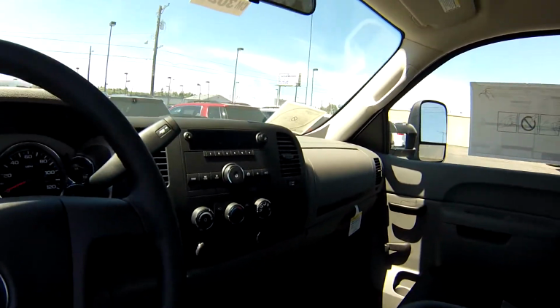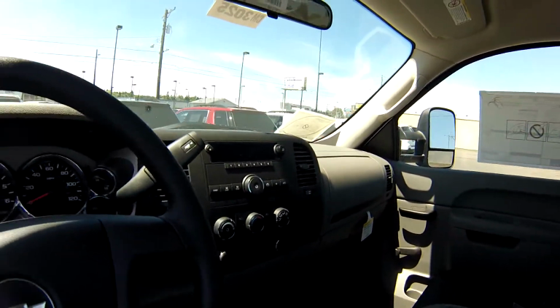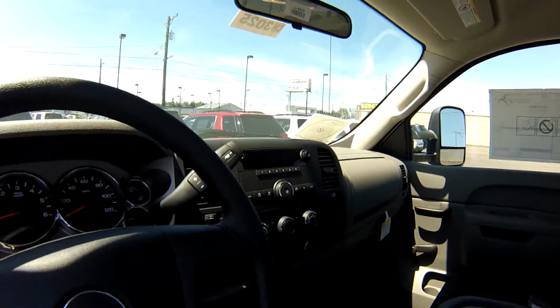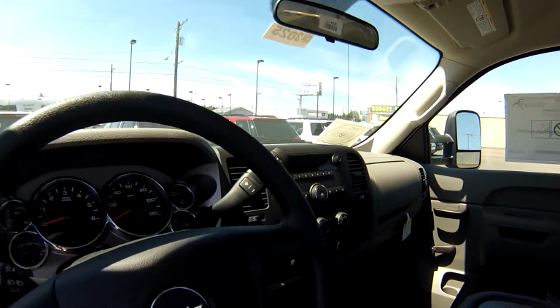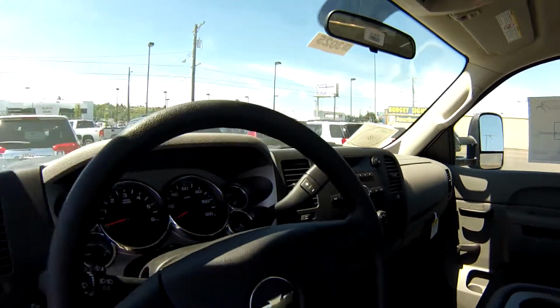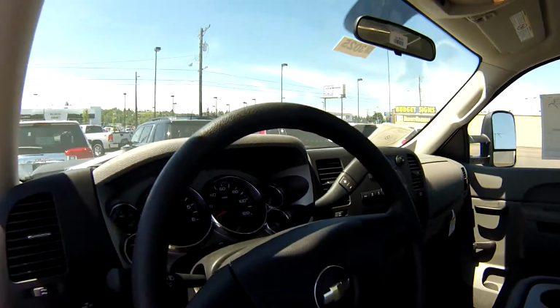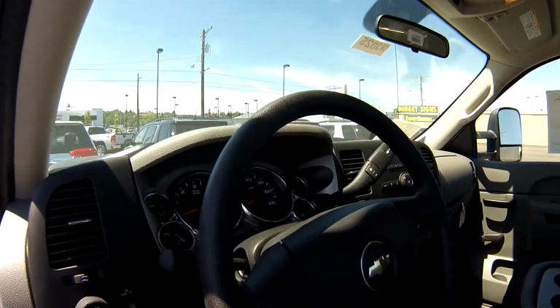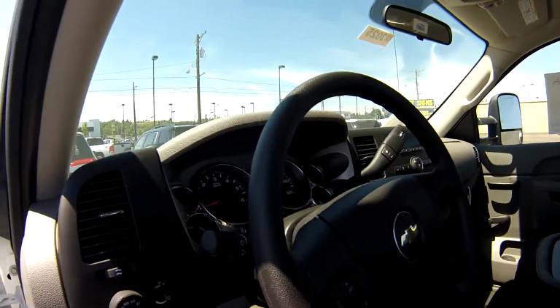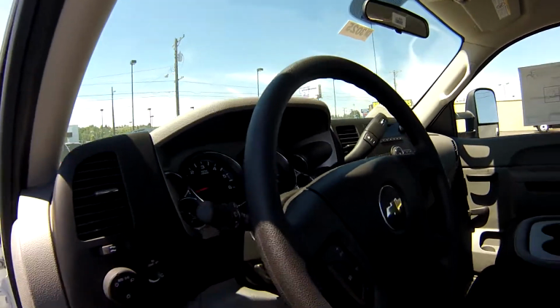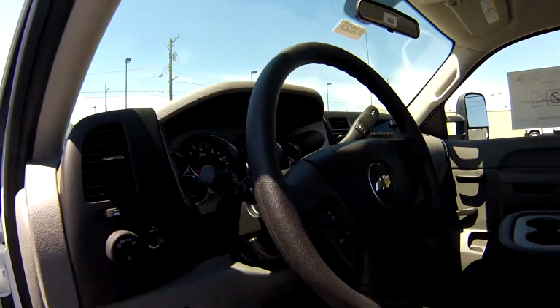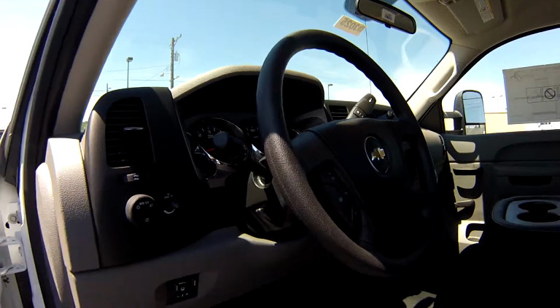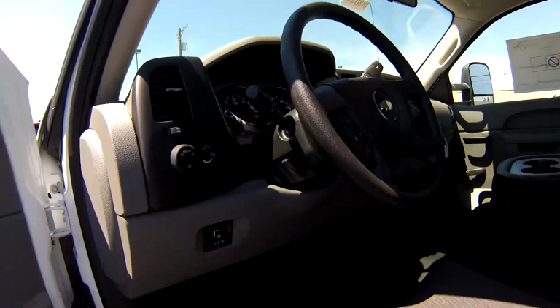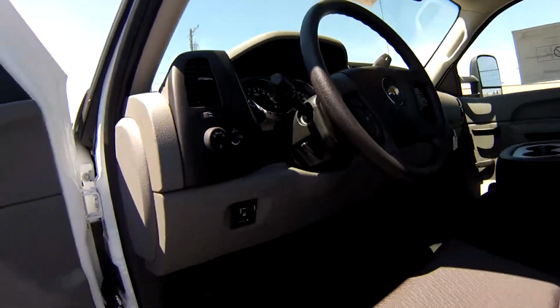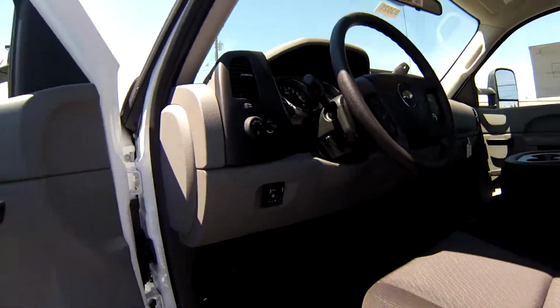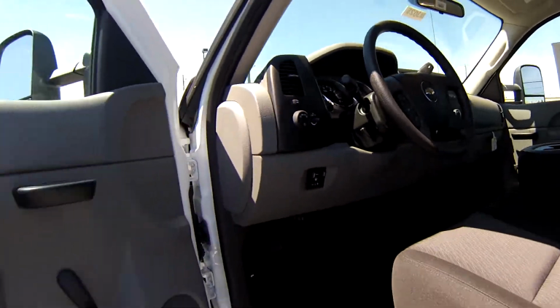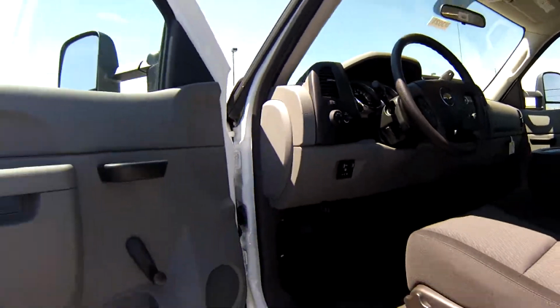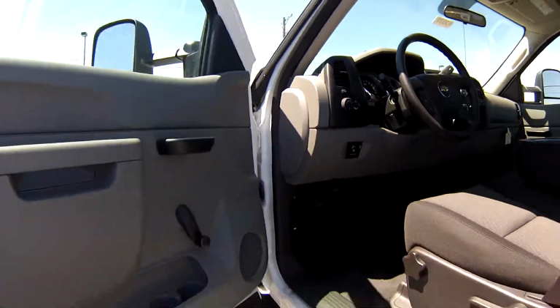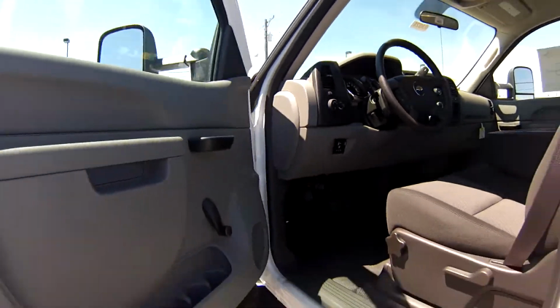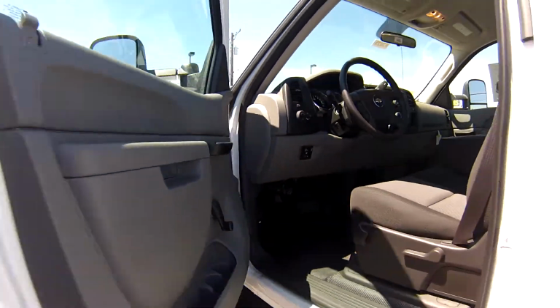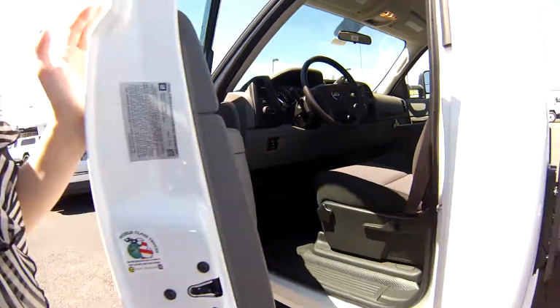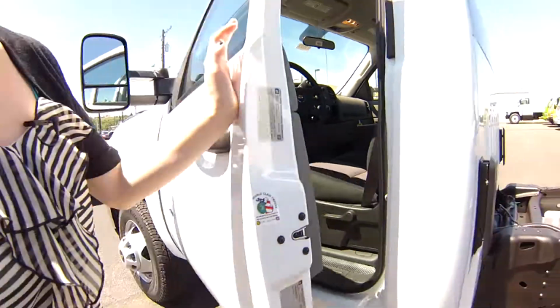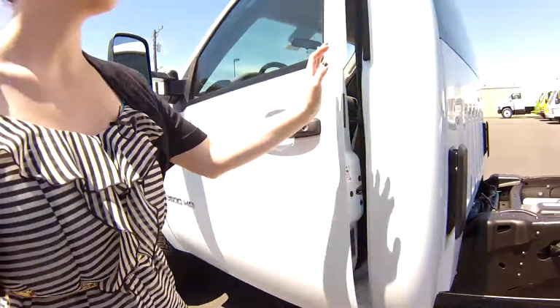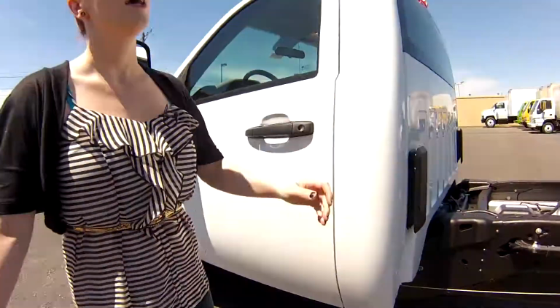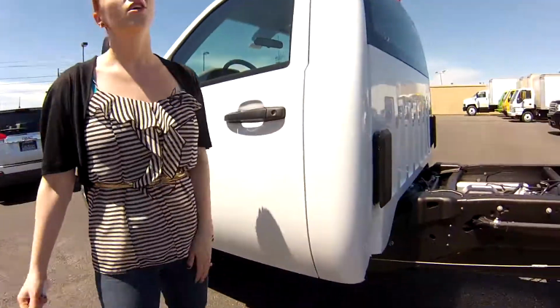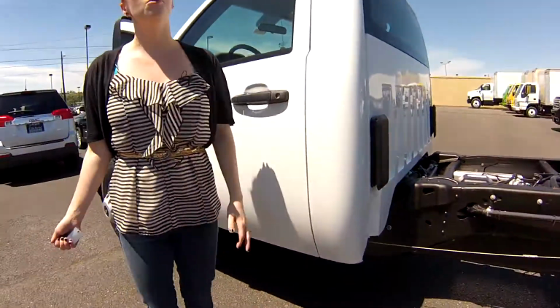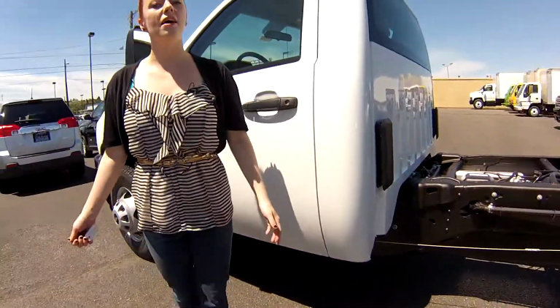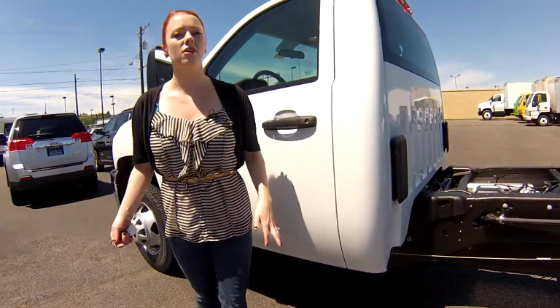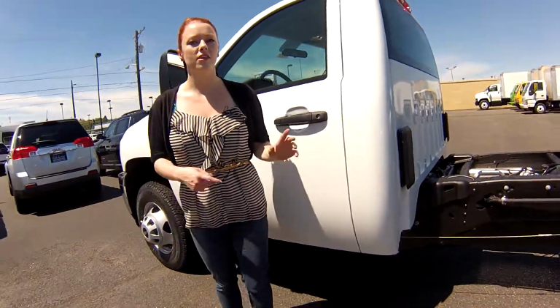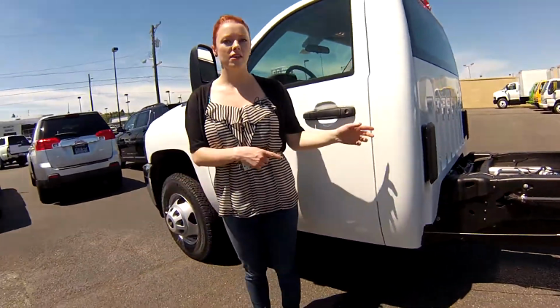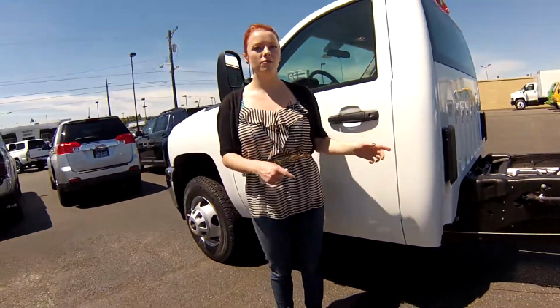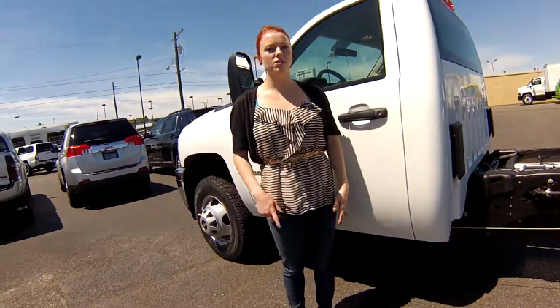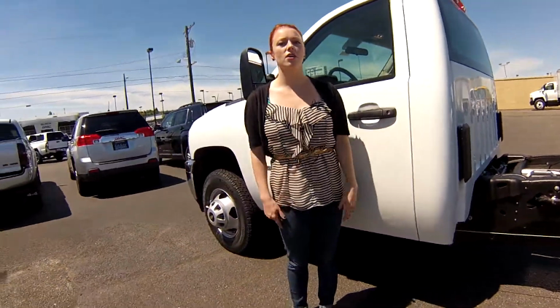Everything's in brand new condition. You have cruise control — it's perfect for commuting. You guys are gonna love this truck.